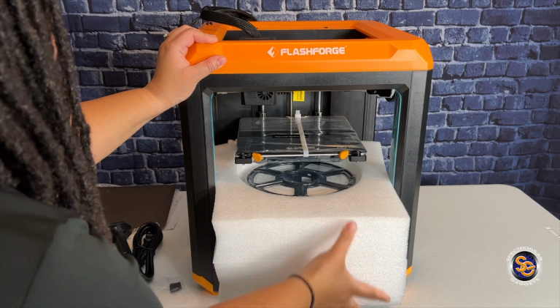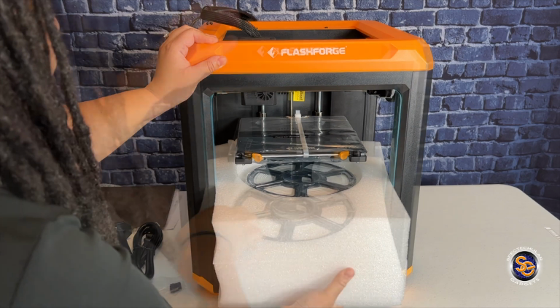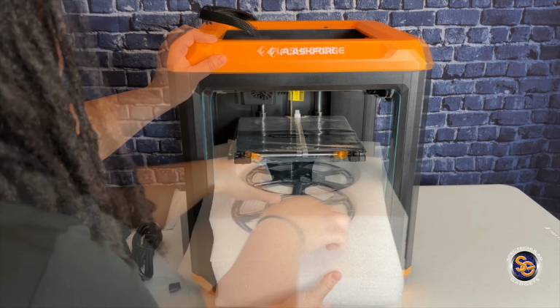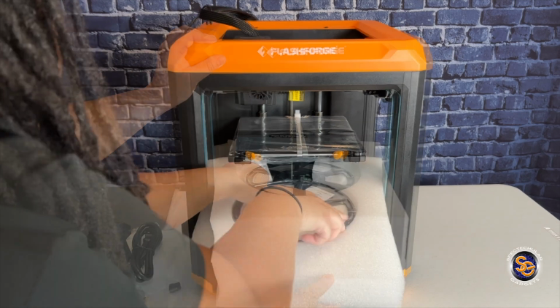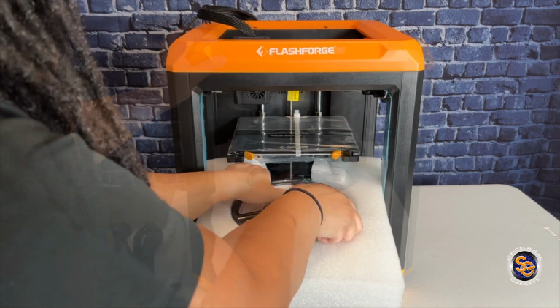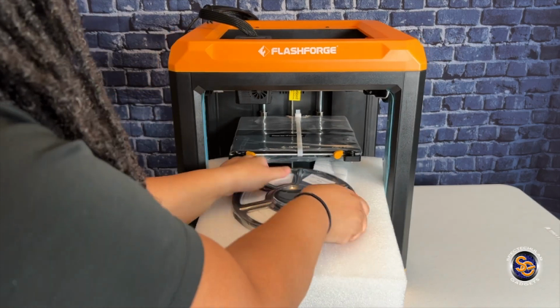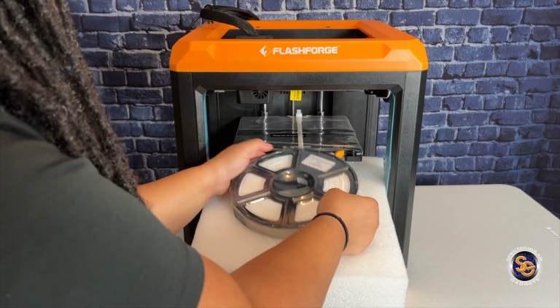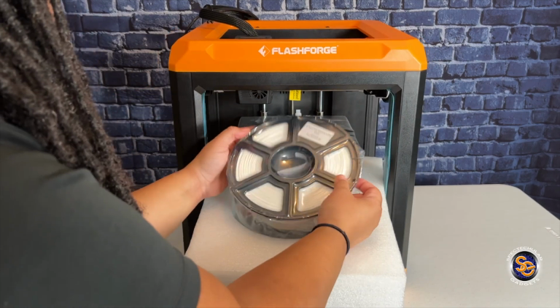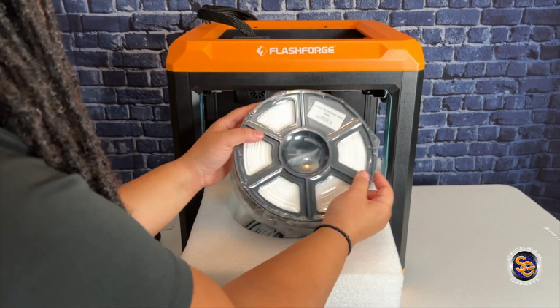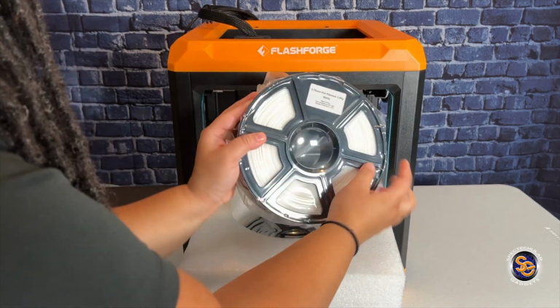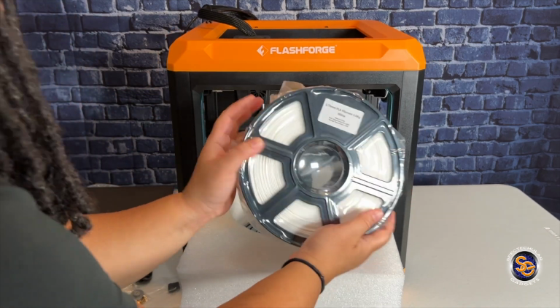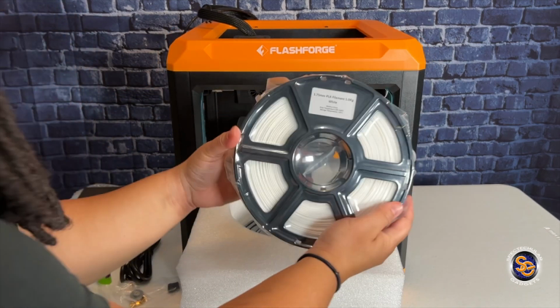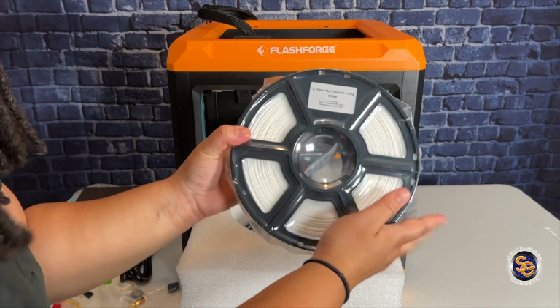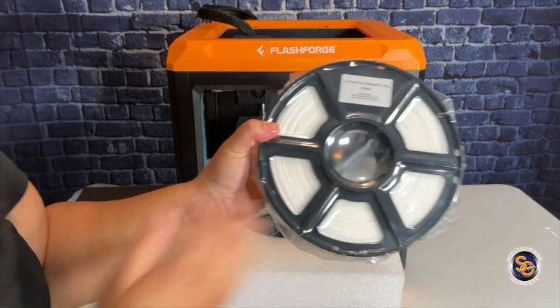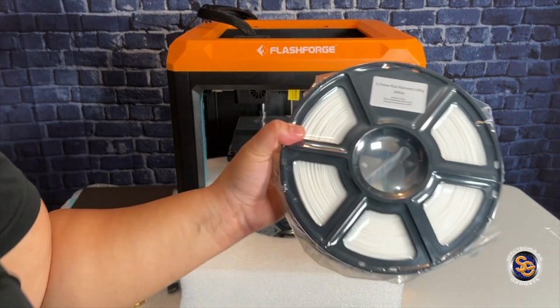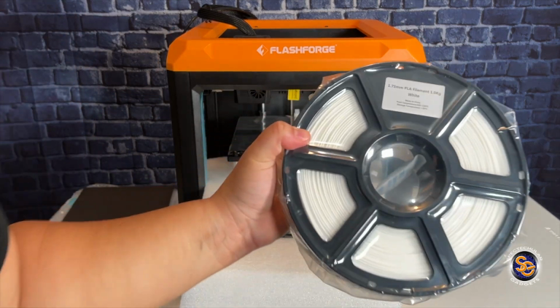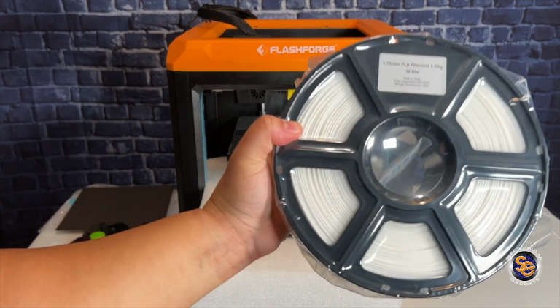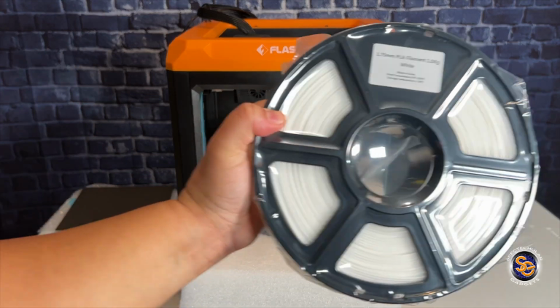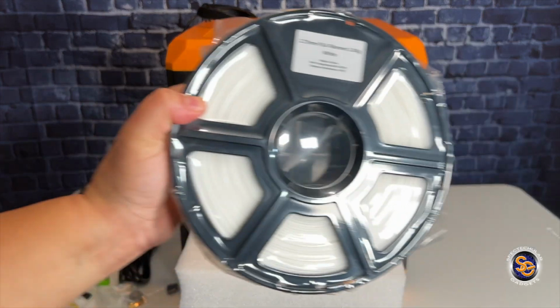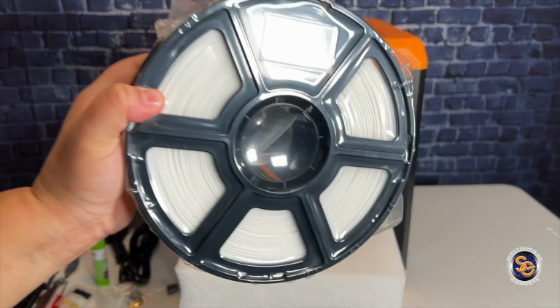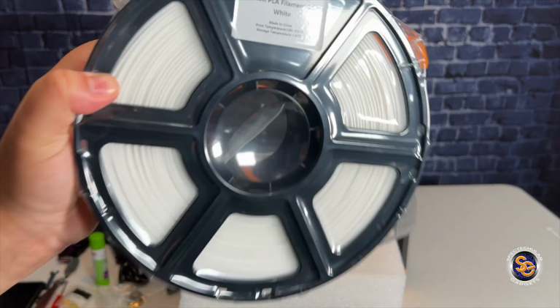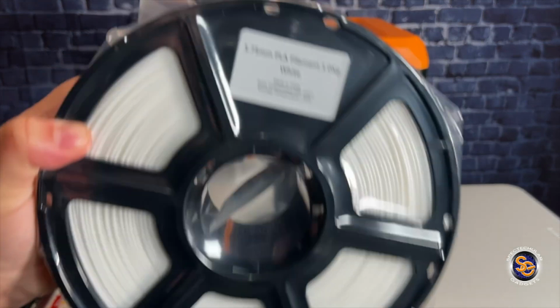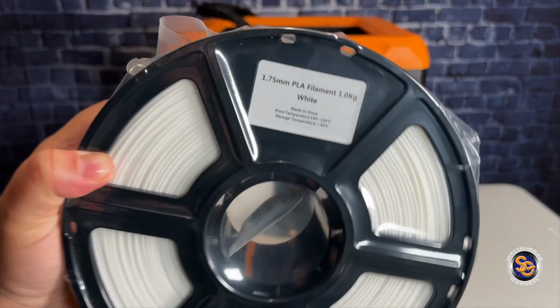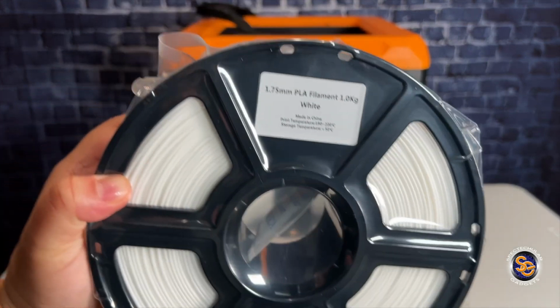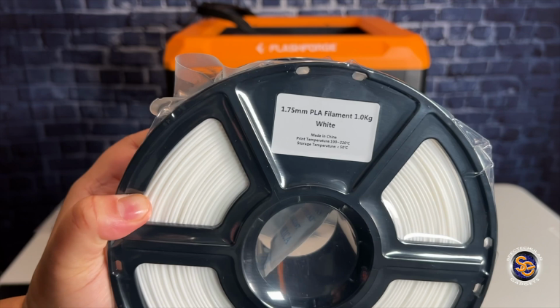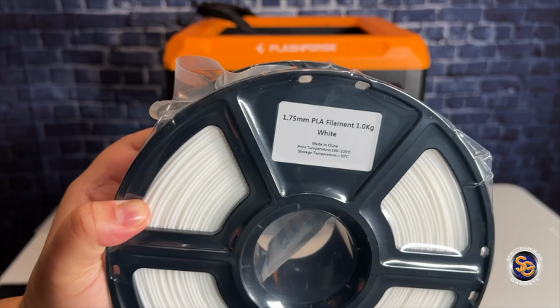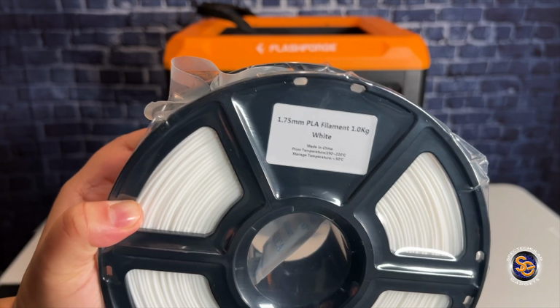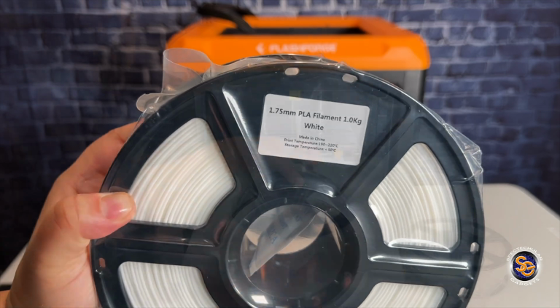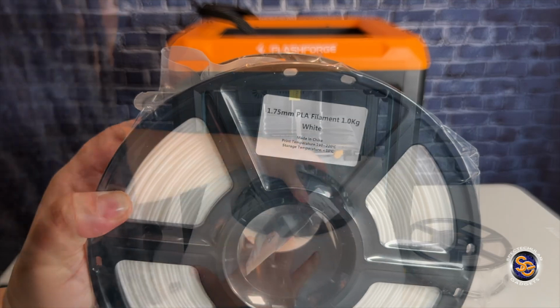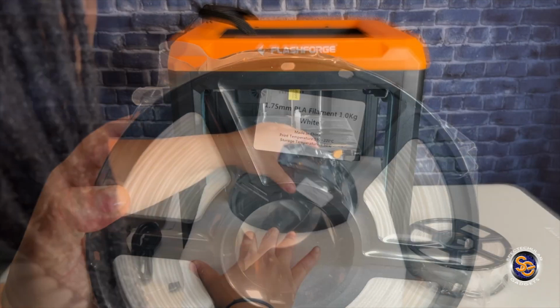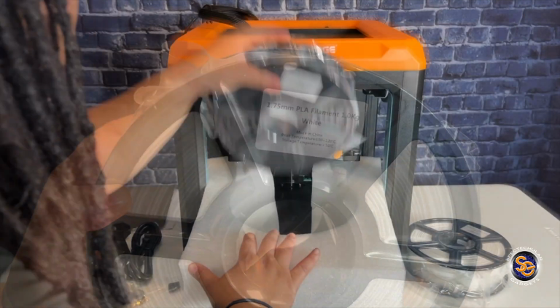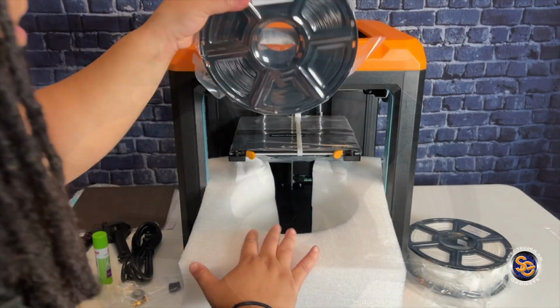With the purchase of the Artemis, you will get two rolls of filament as well as three nozzles as I showed you earlier.